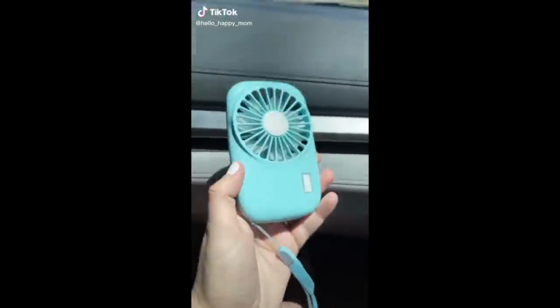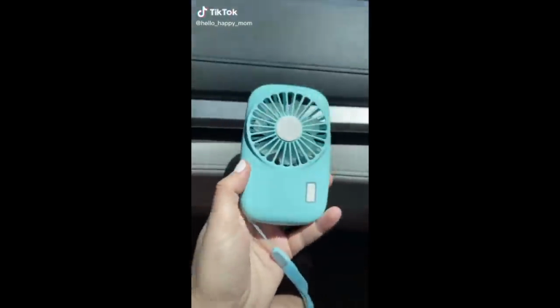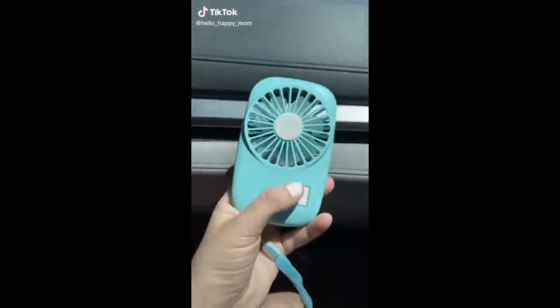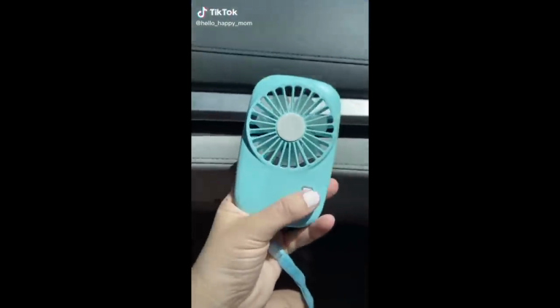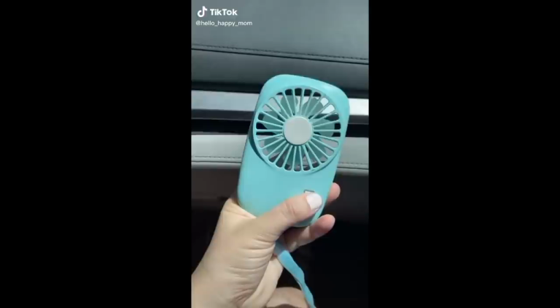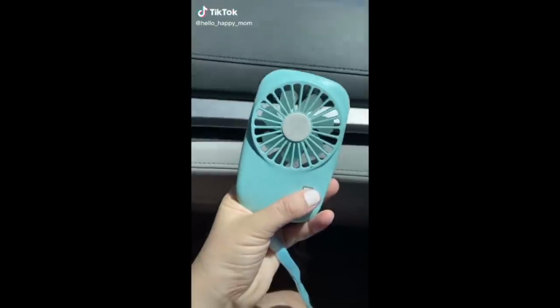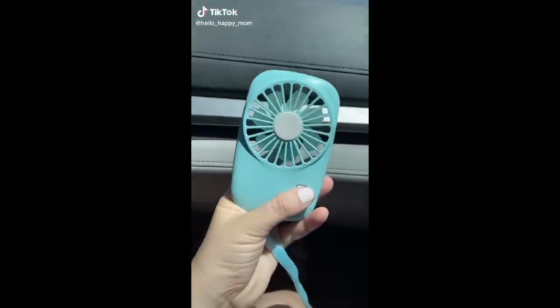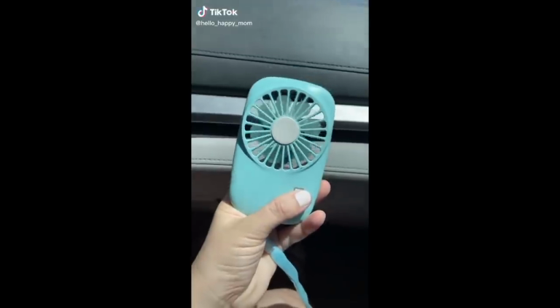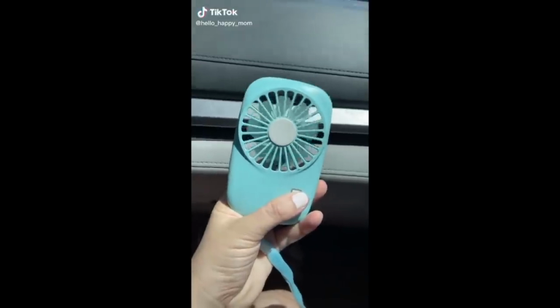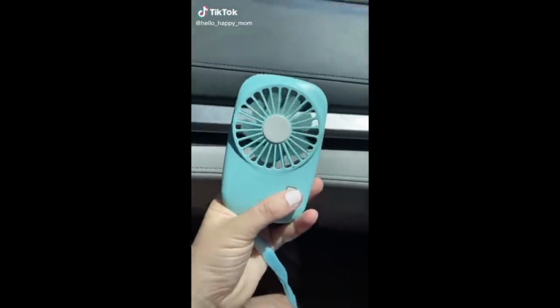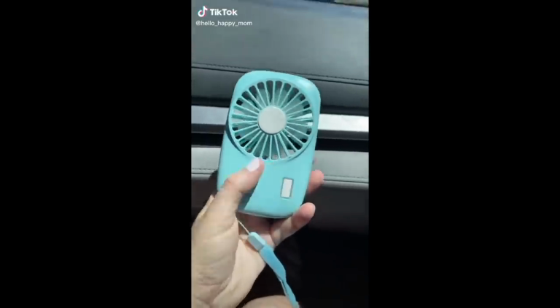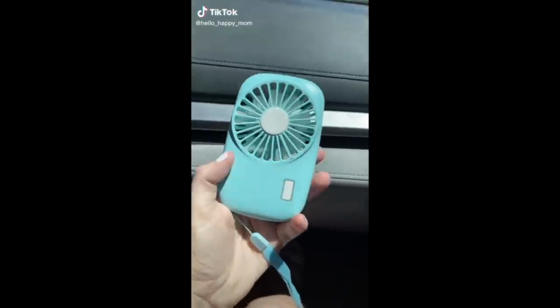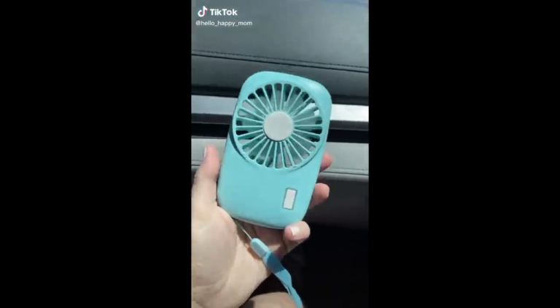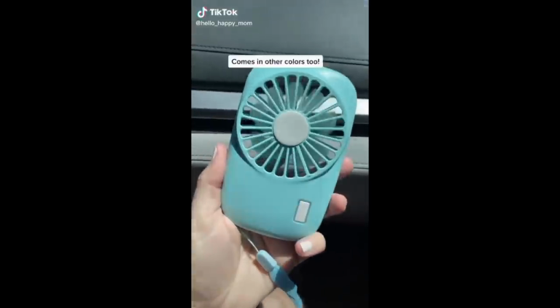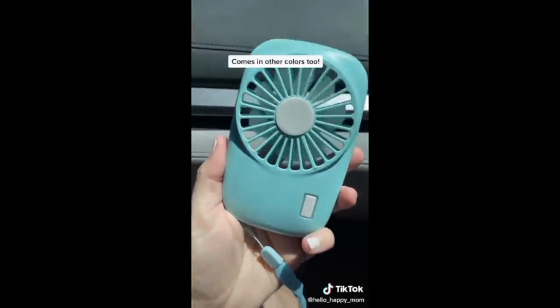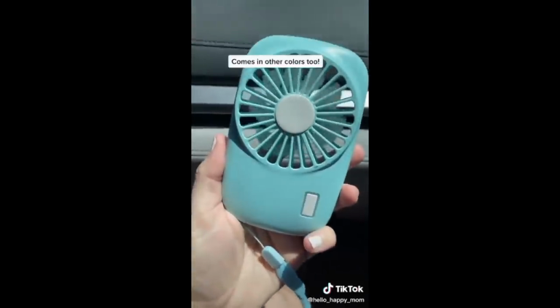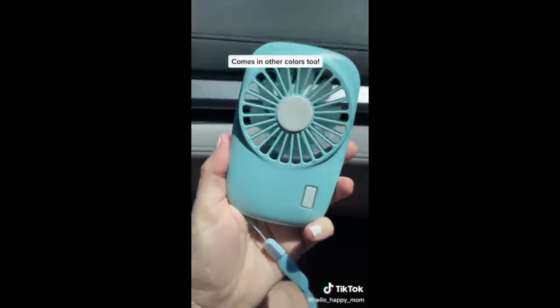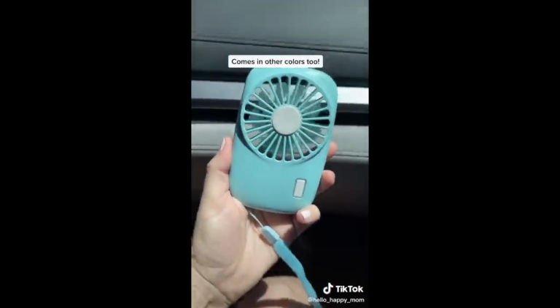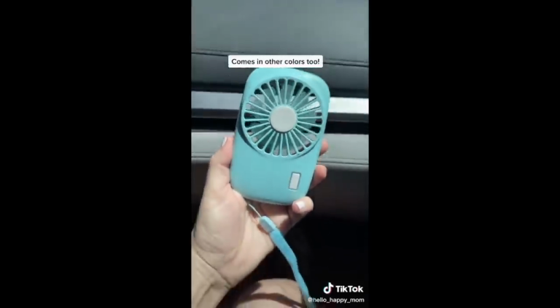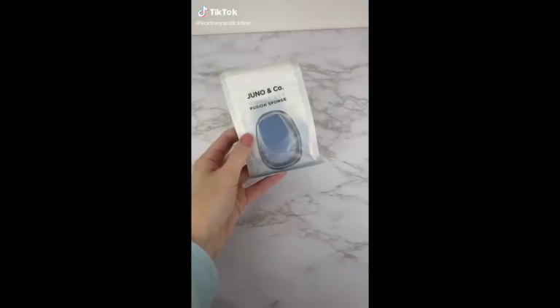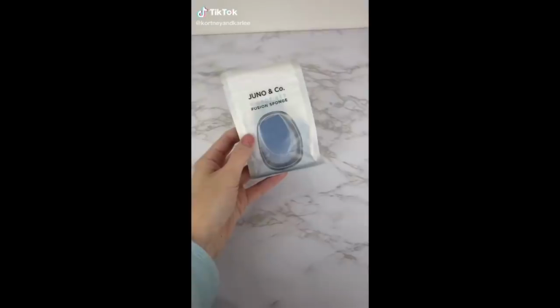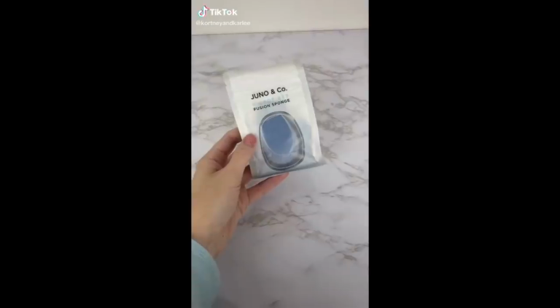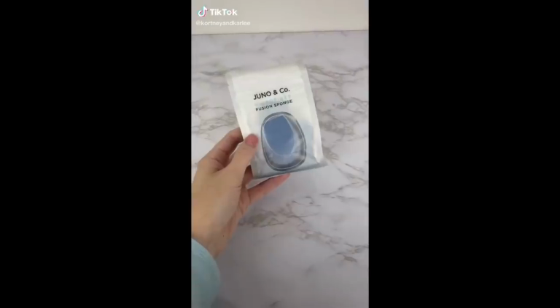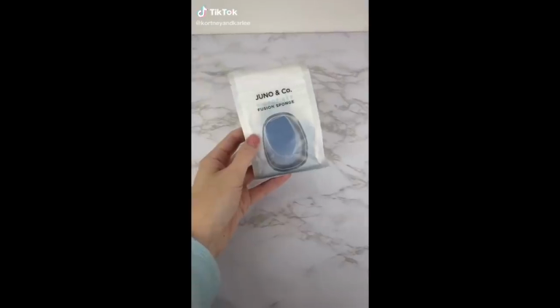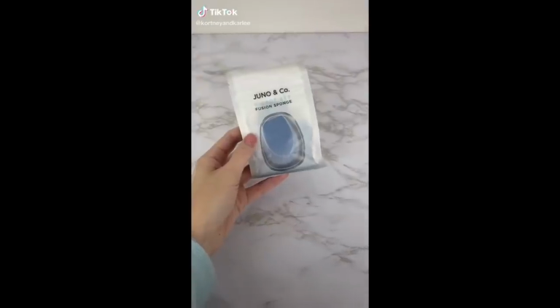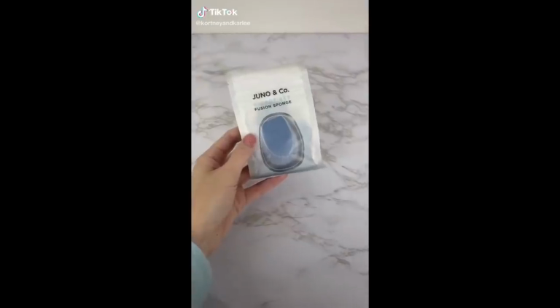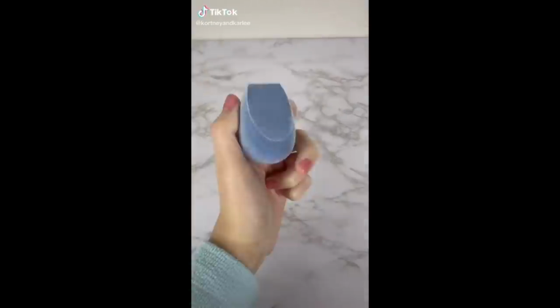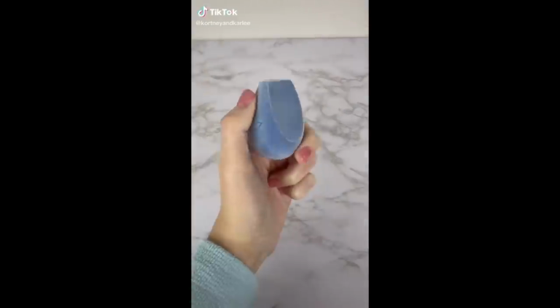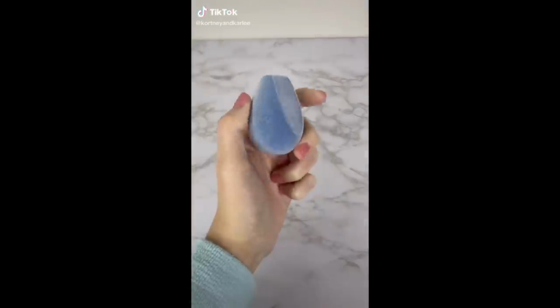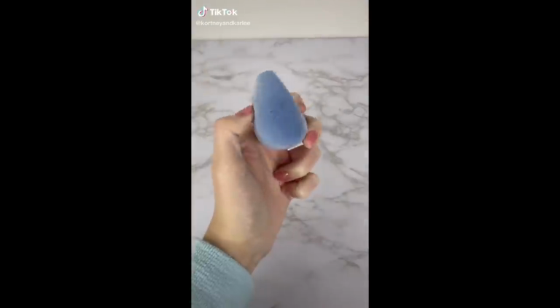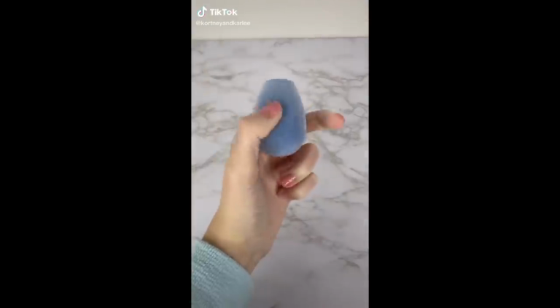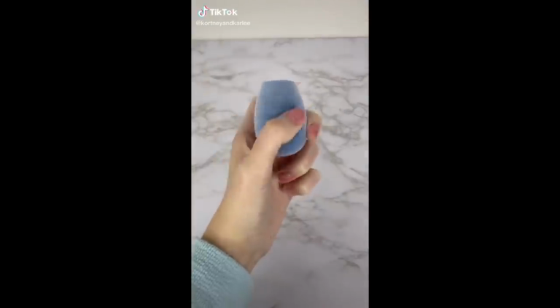An Amazon summer must-have: keep cool with this slim little fan that fits in most pockets and it charges by USB. TikTok made me buy it.